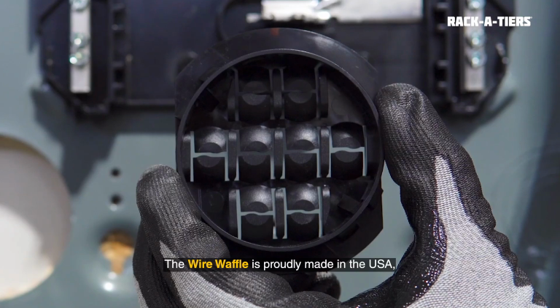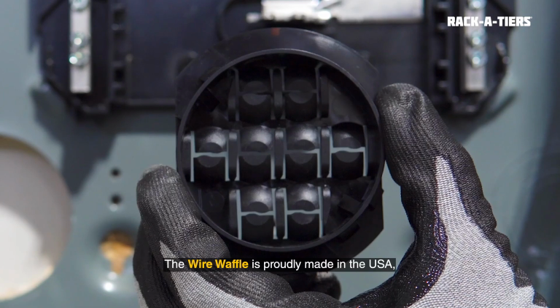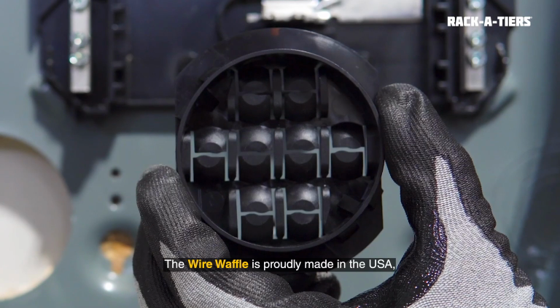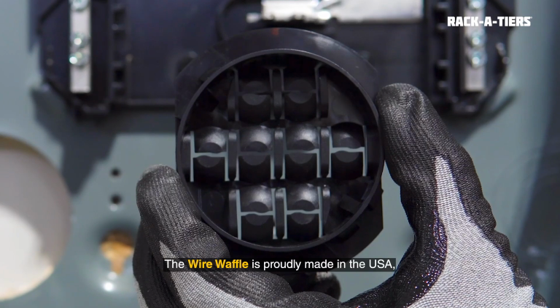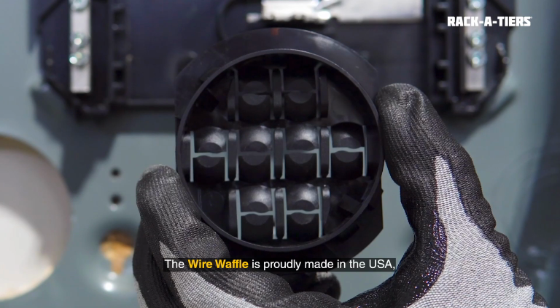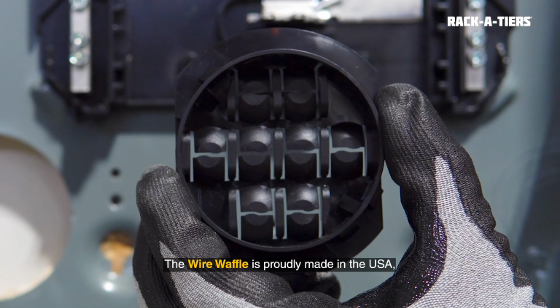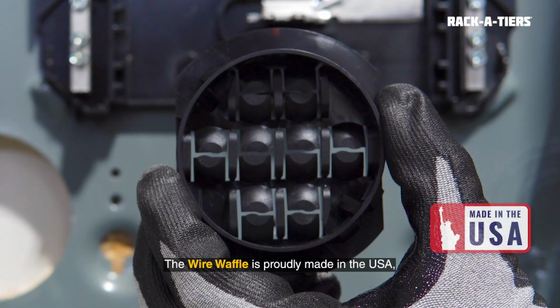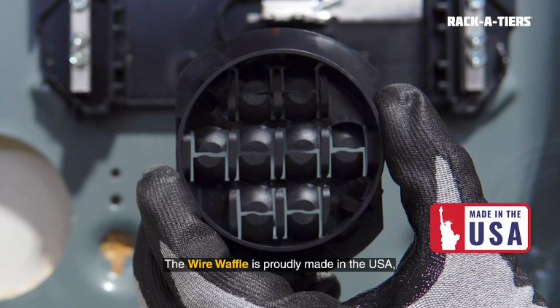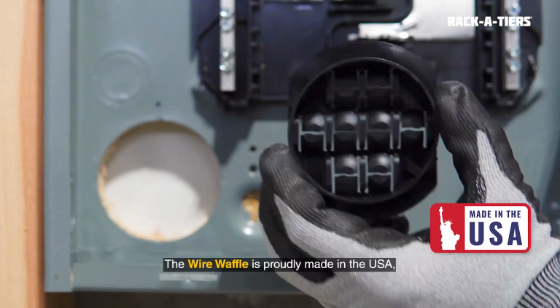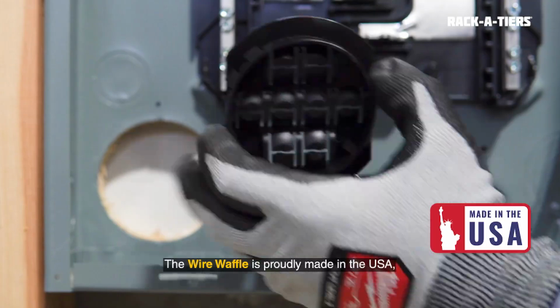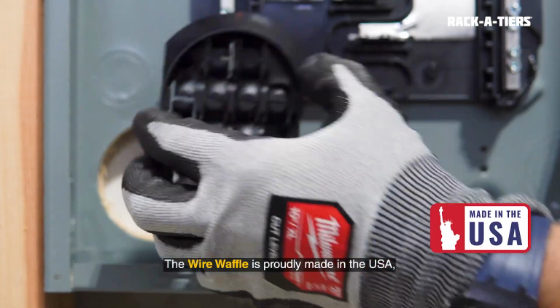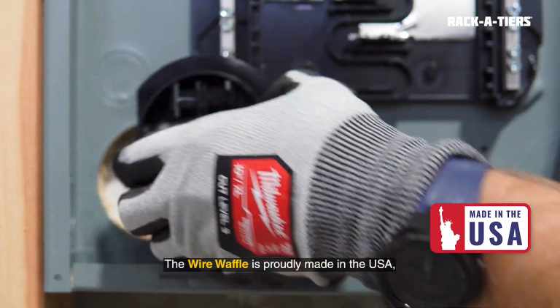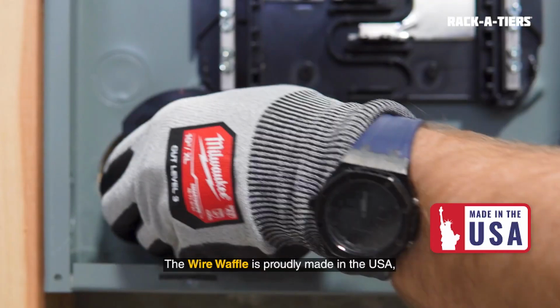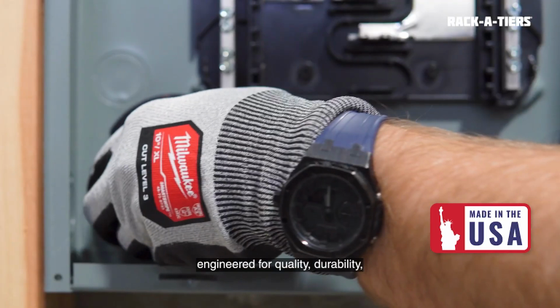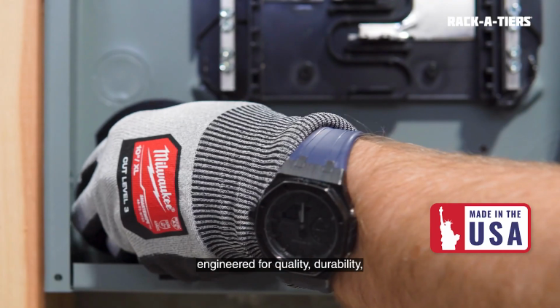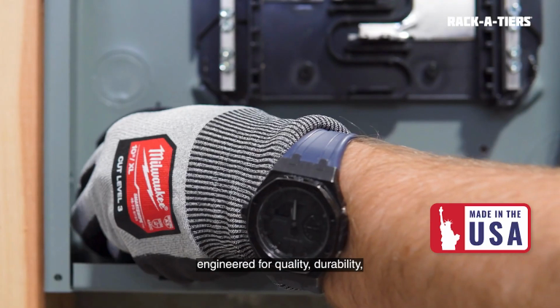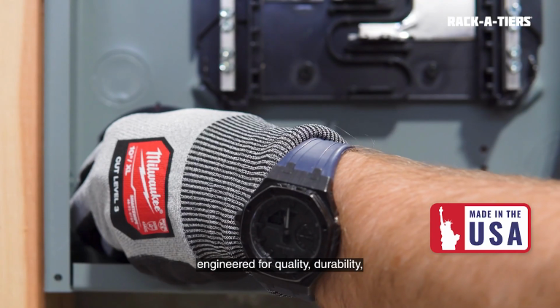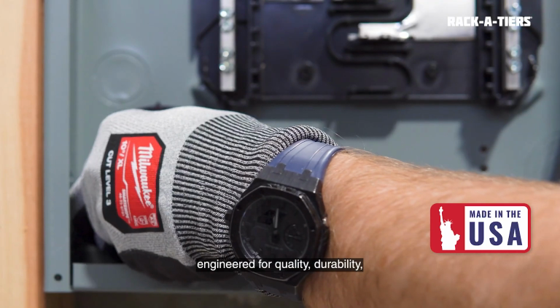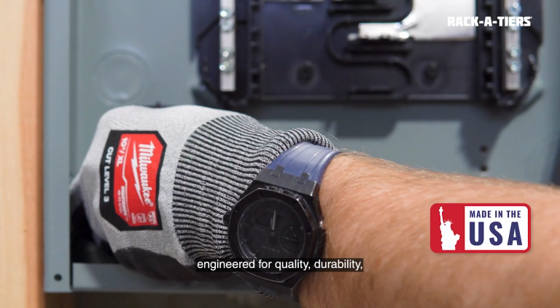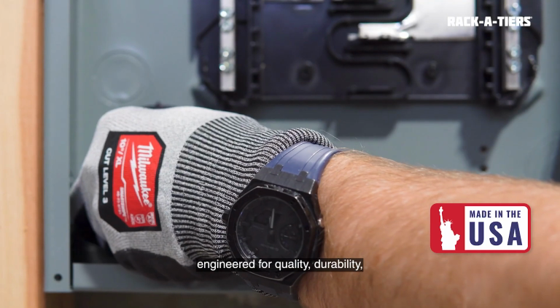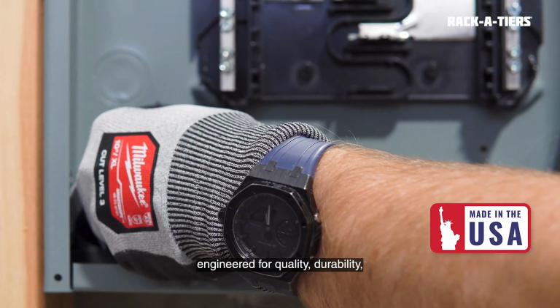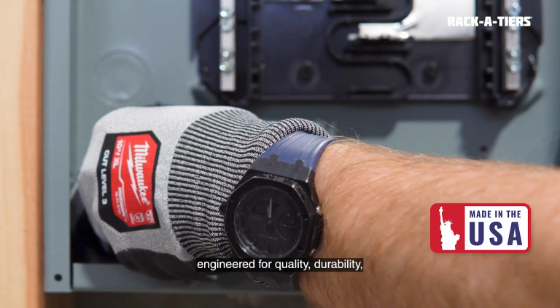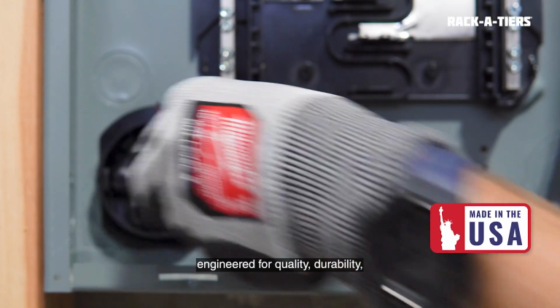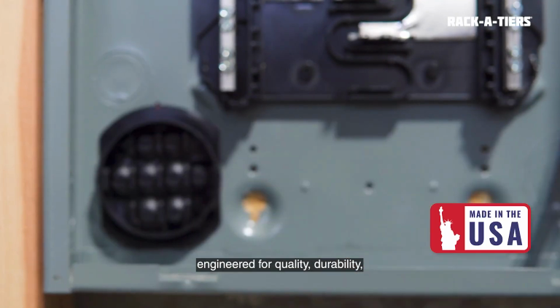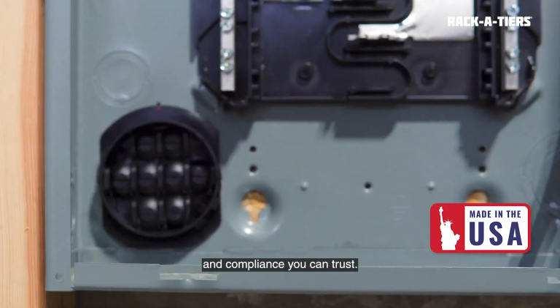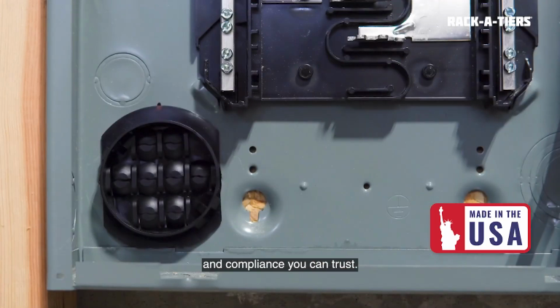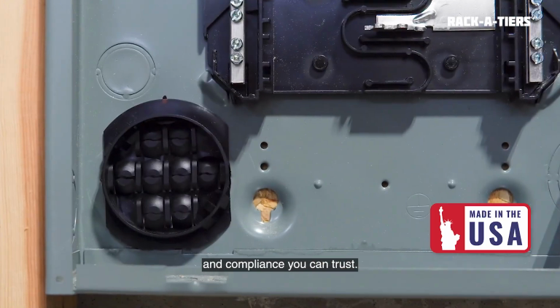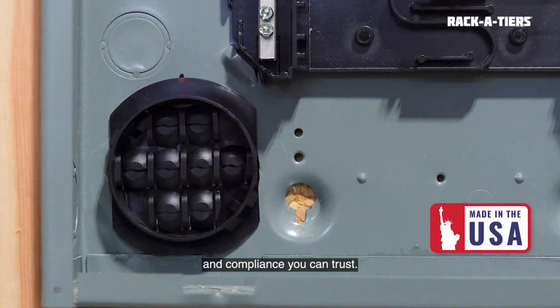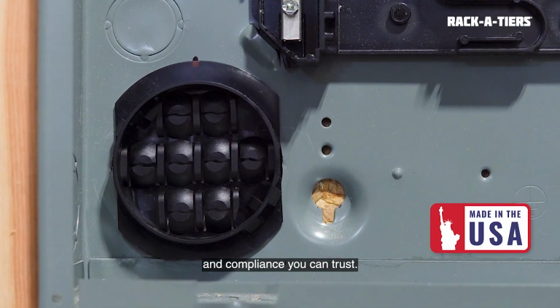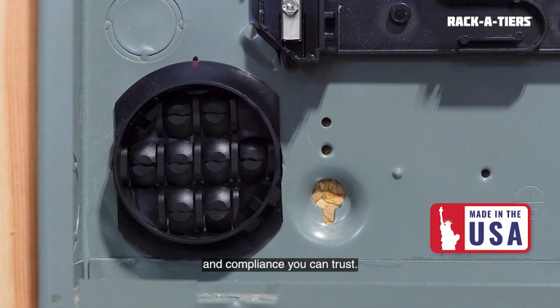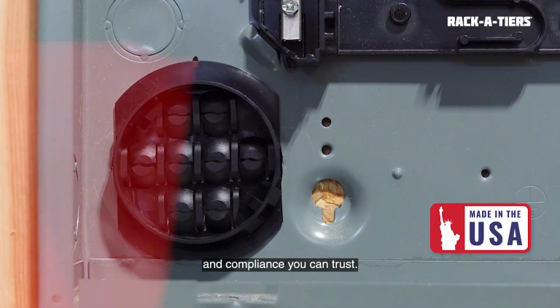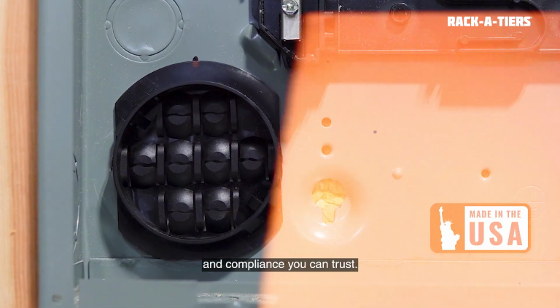The Wire Waffle is proudly made in the USA, engineered for quality, durability, and compliance you can trust.